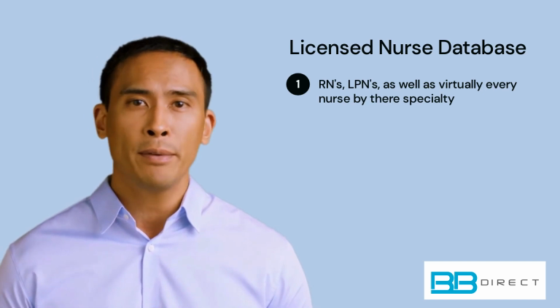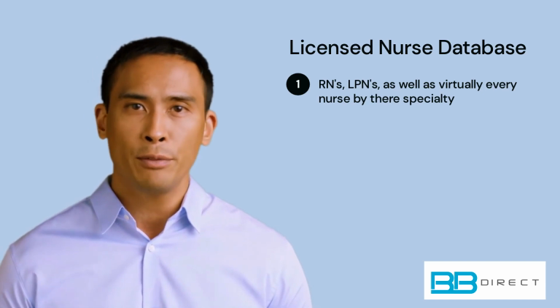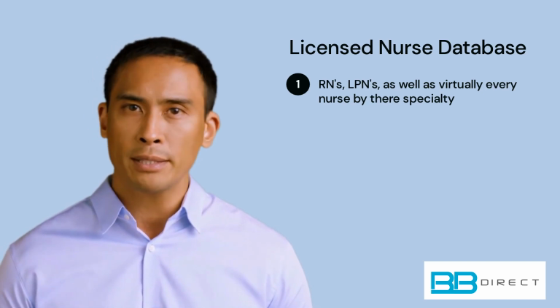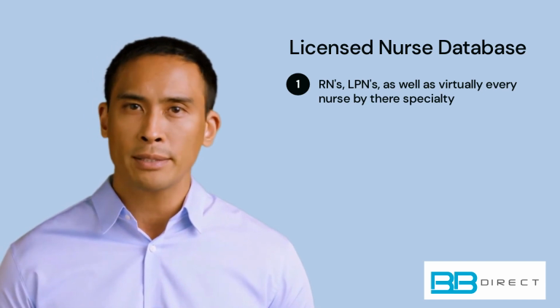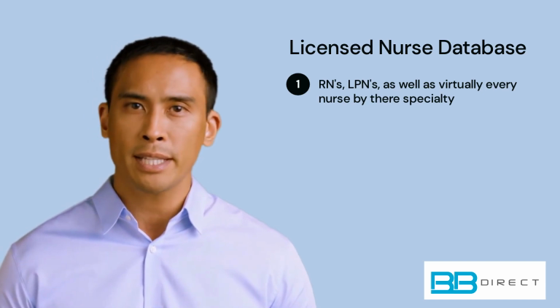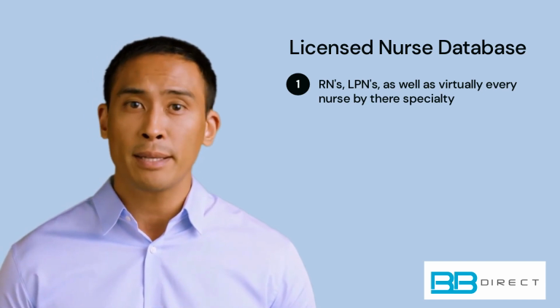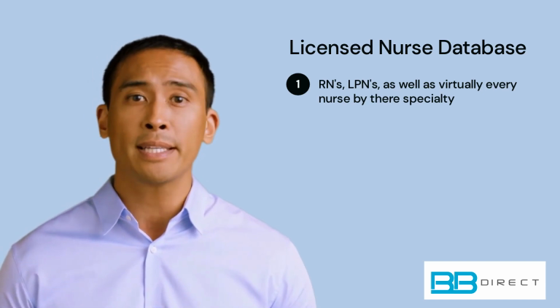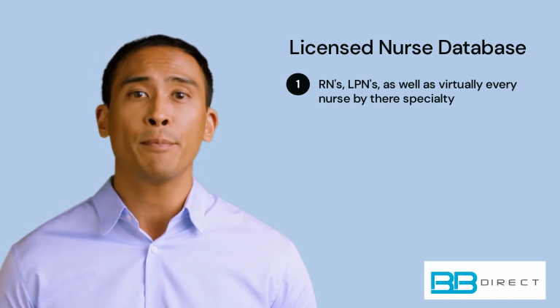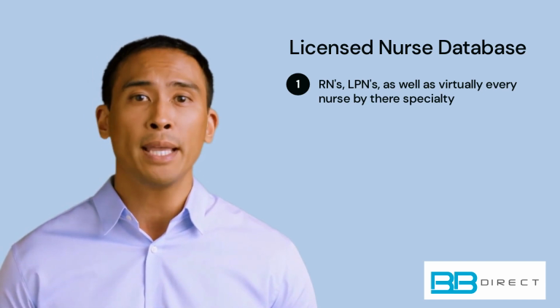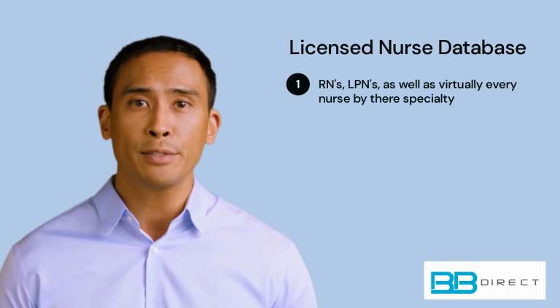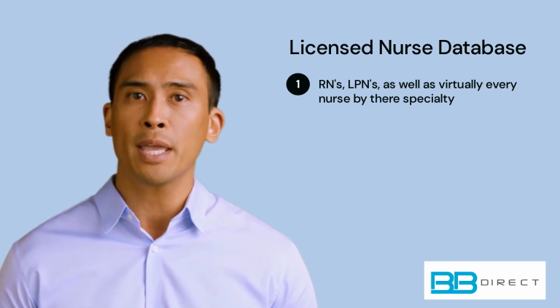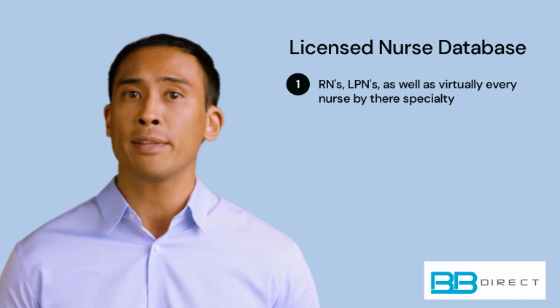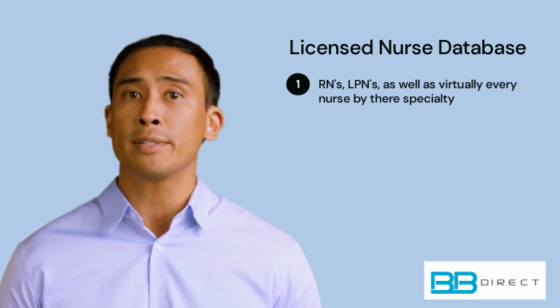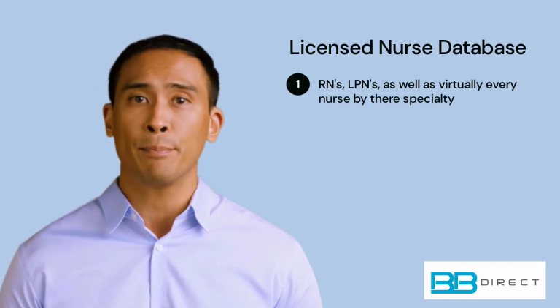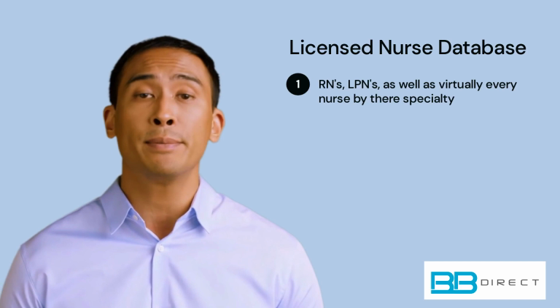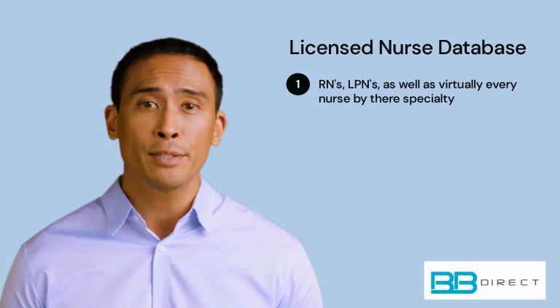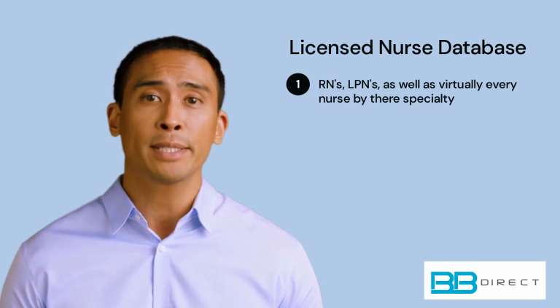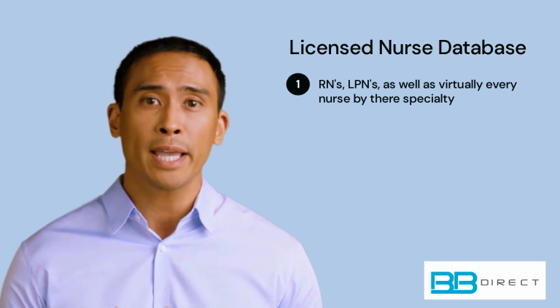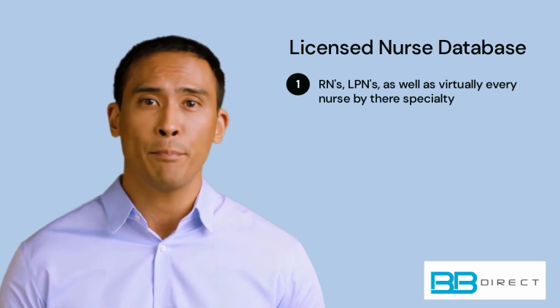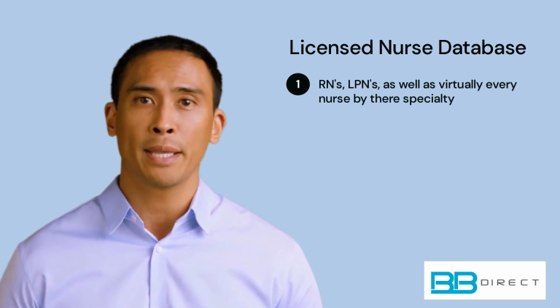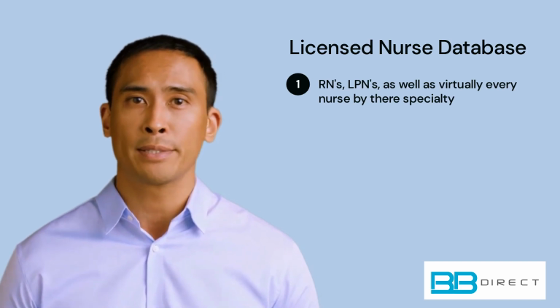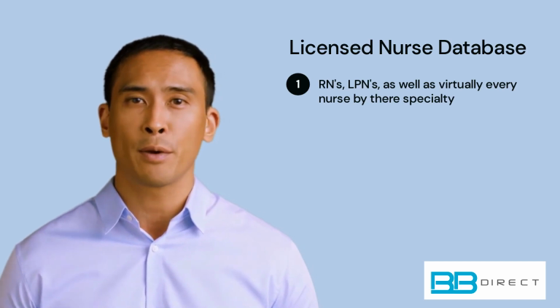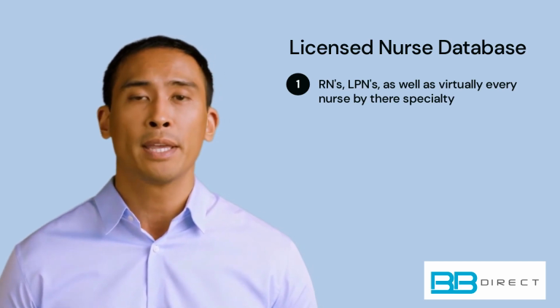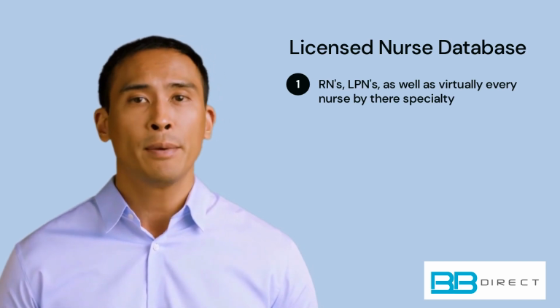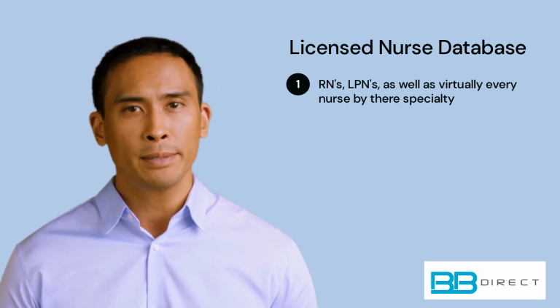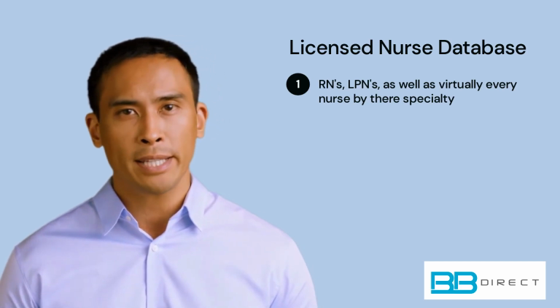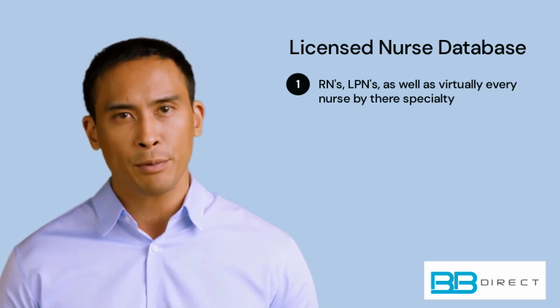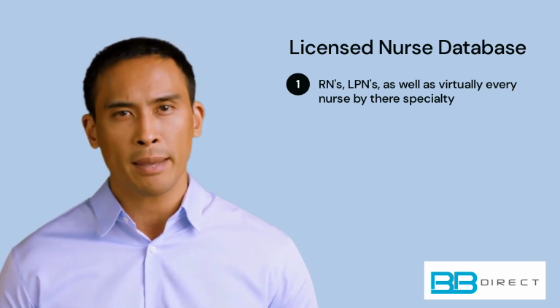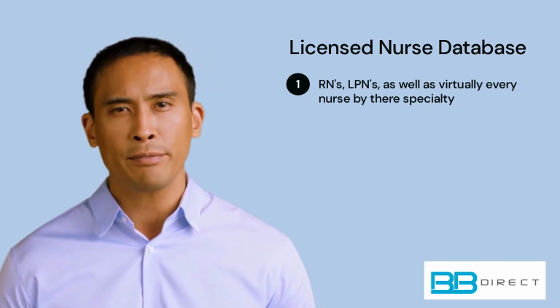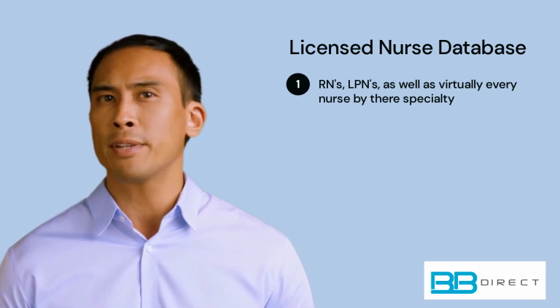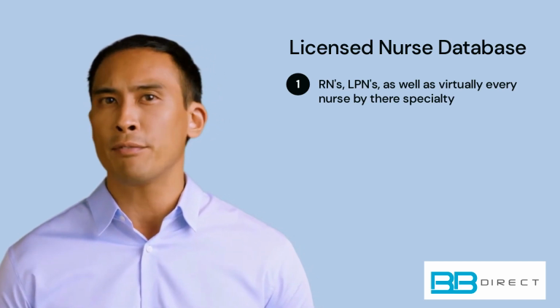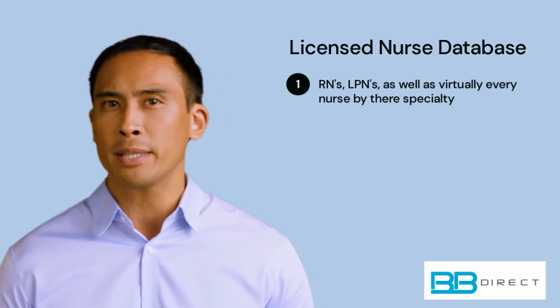BbDirect's Nurses database has the widest array of nurses by specialty to help marketers hone in on the most ideal candidate for their offerings.